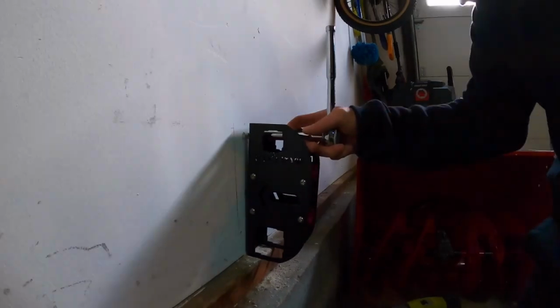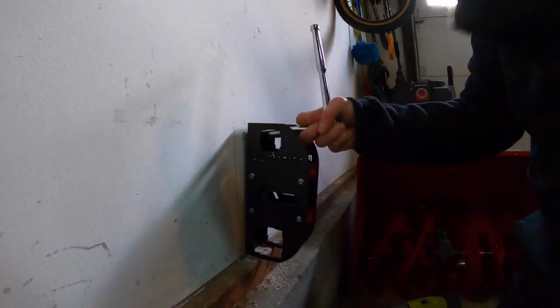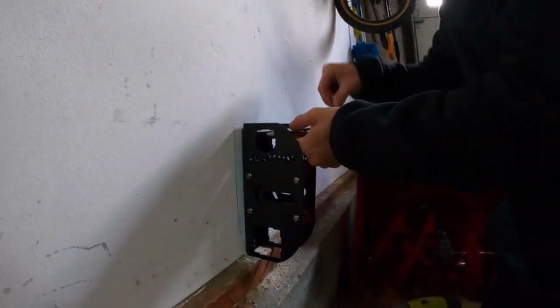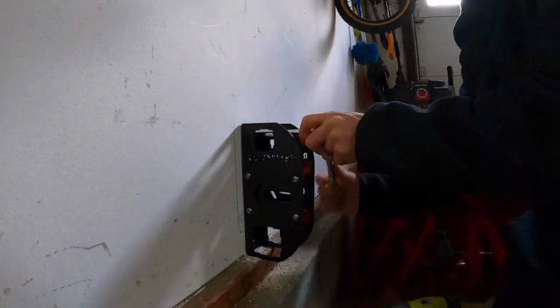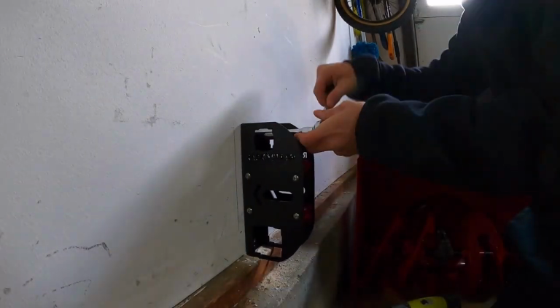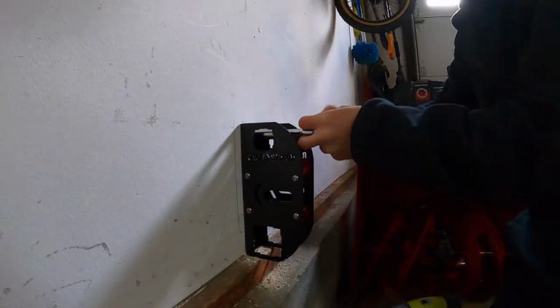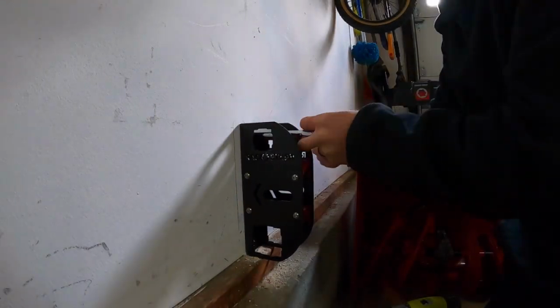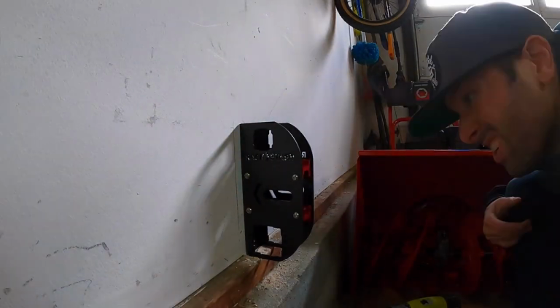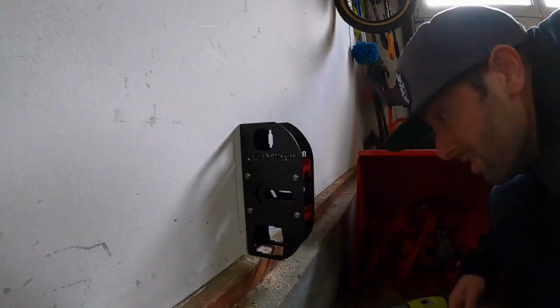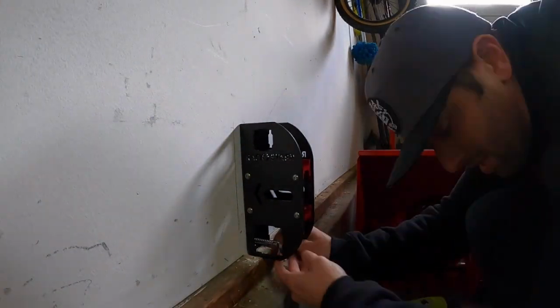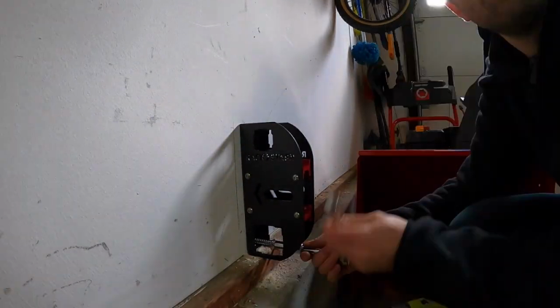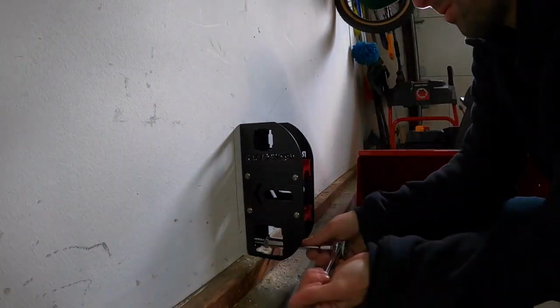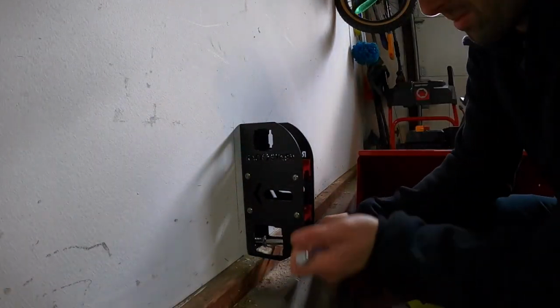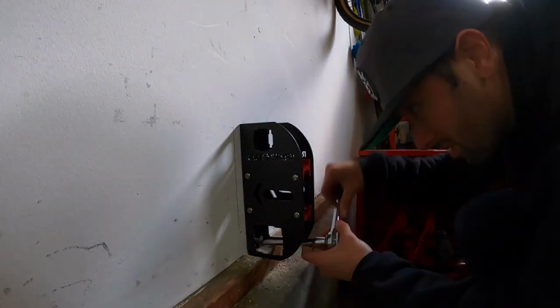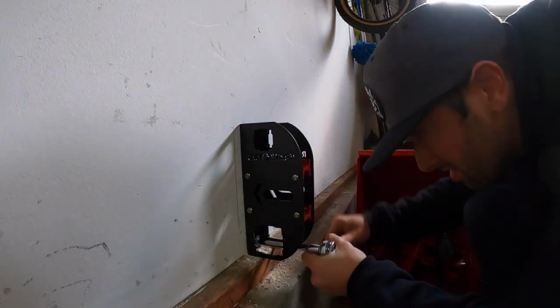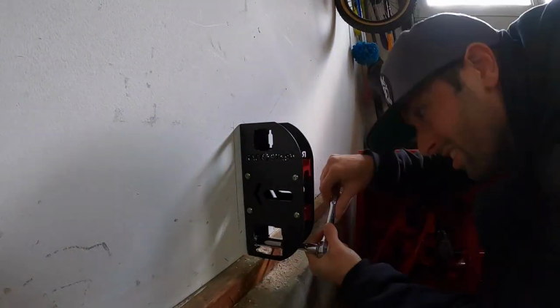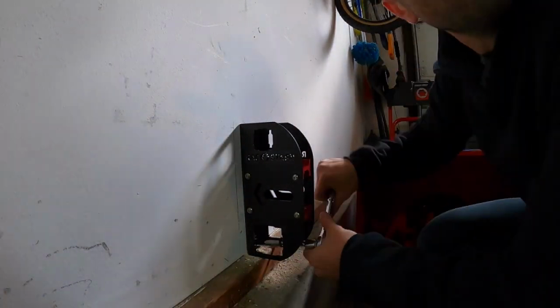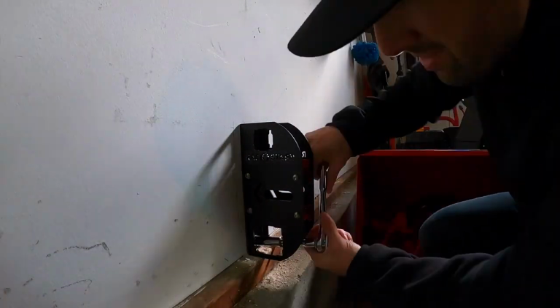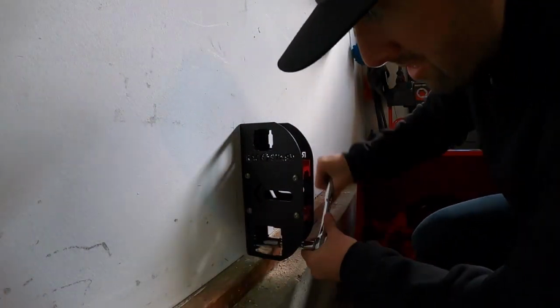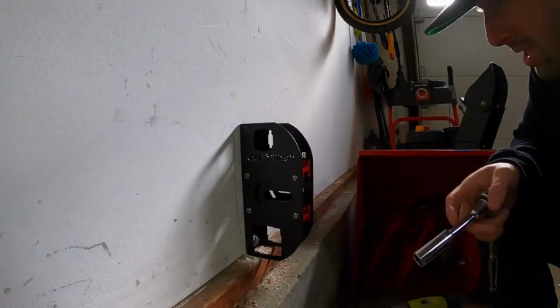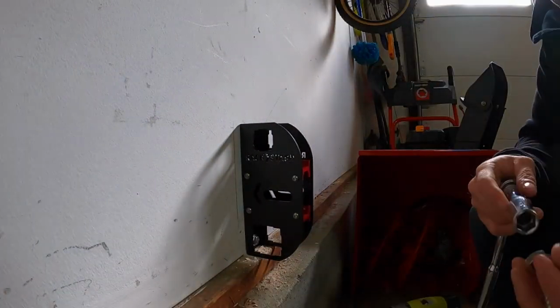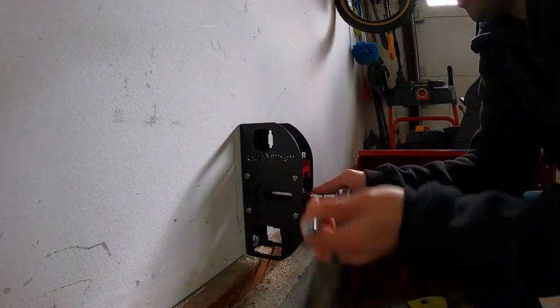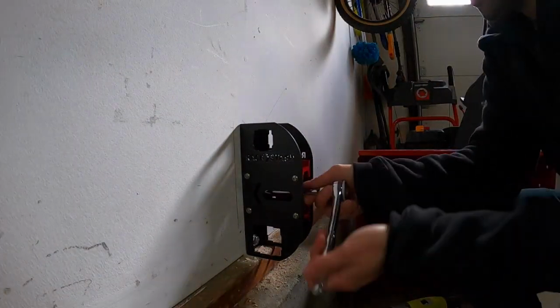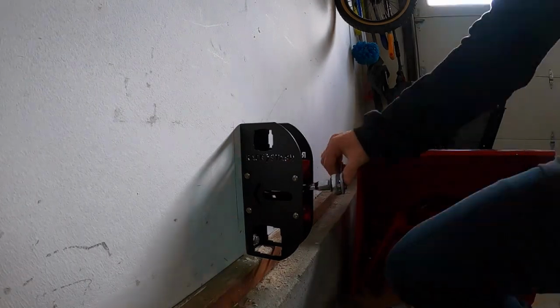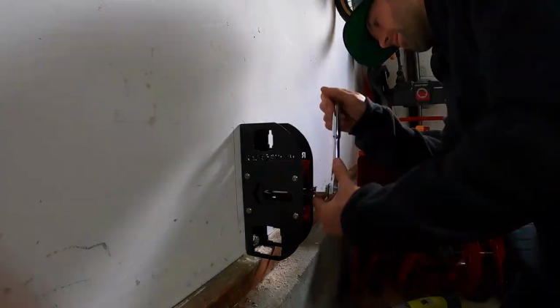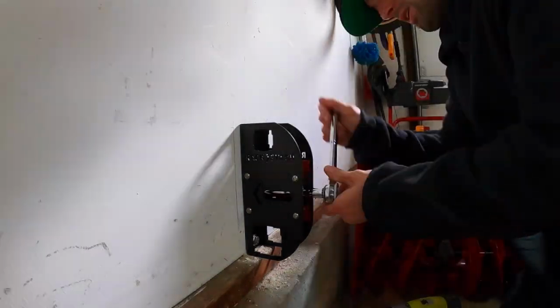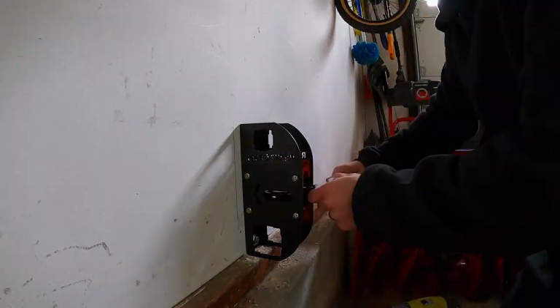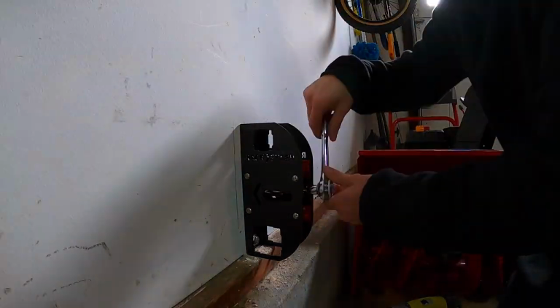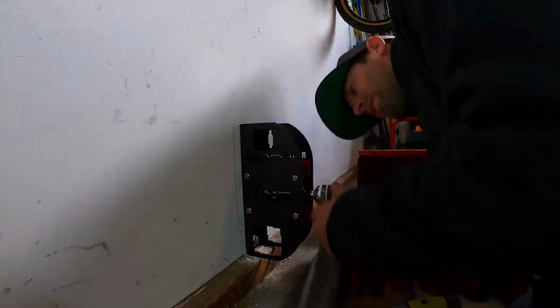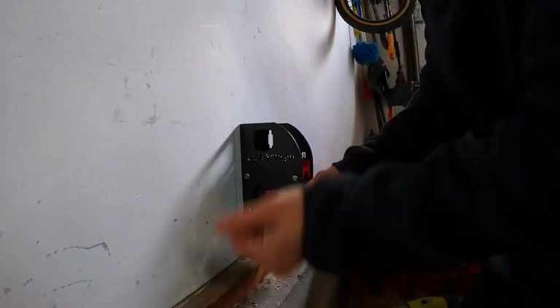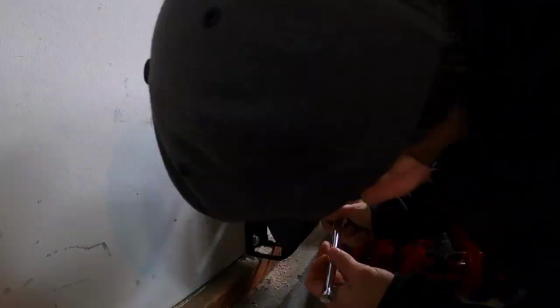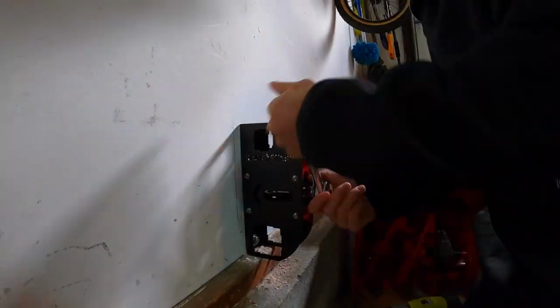Pre-drill holes with a quarter inch drill bit to a depth of about two and a quarter inches. Then secure the lag bolts with a 9/16ths socket and you're done.